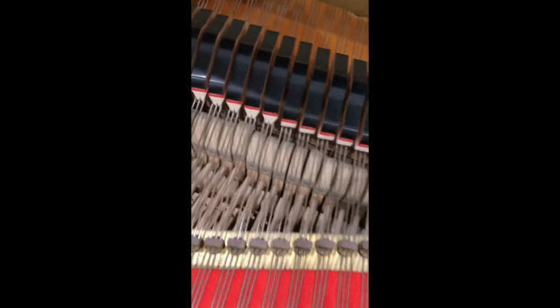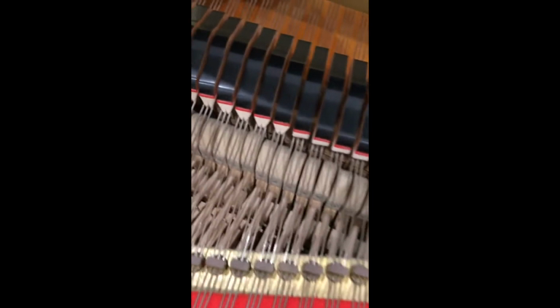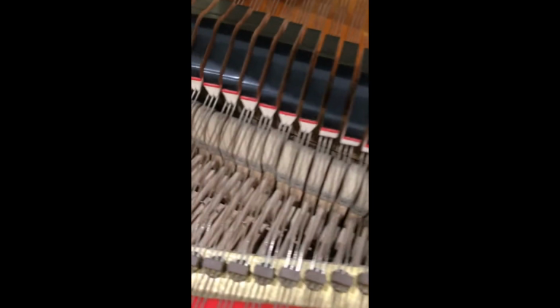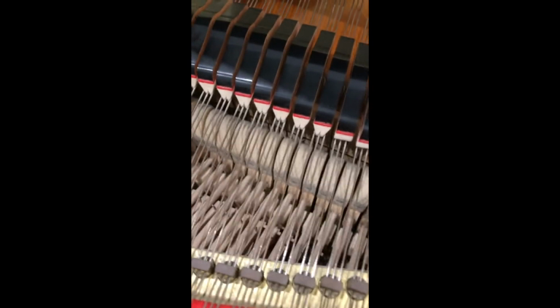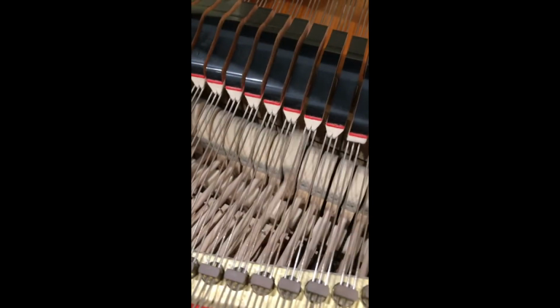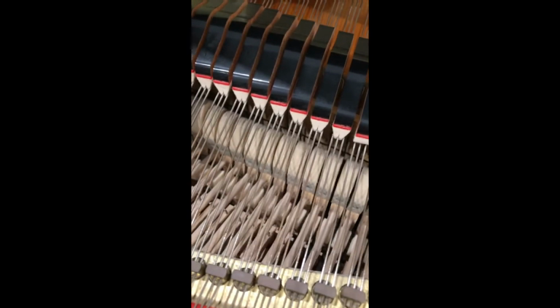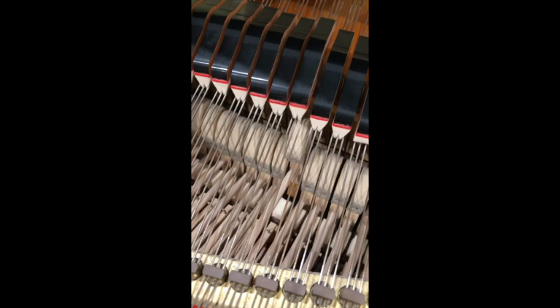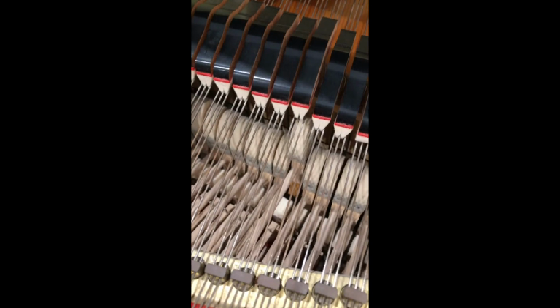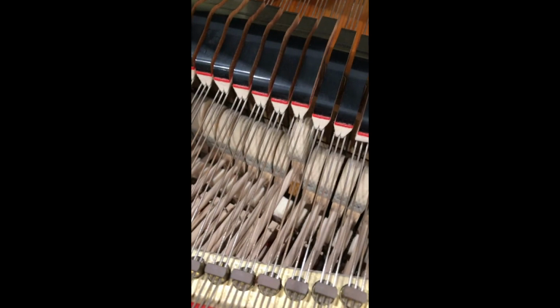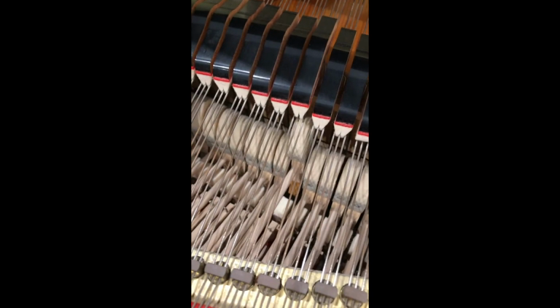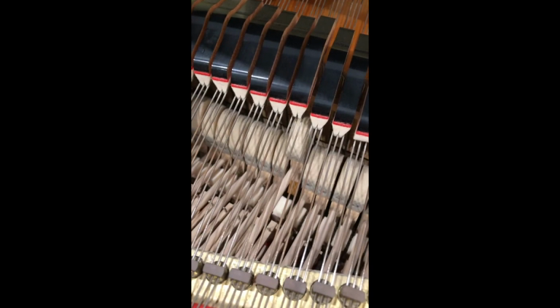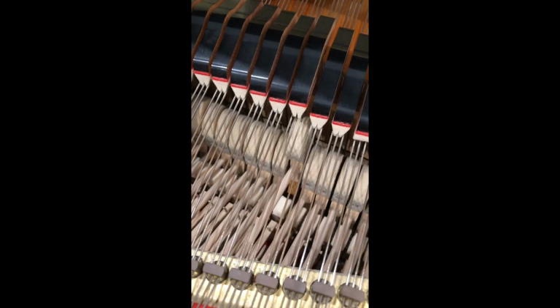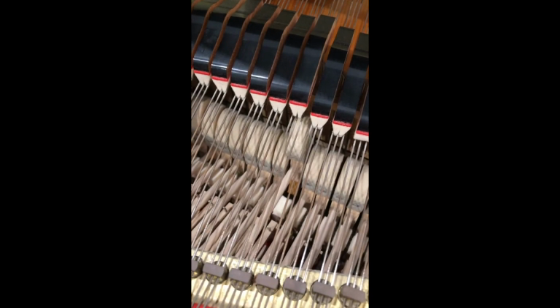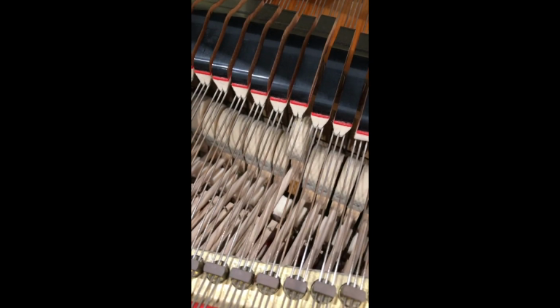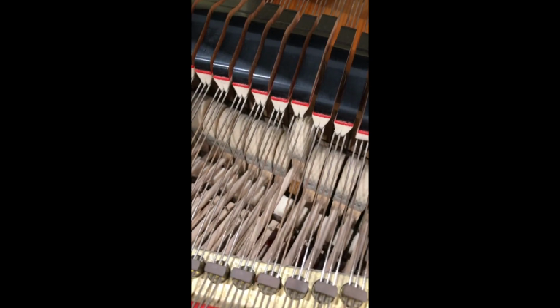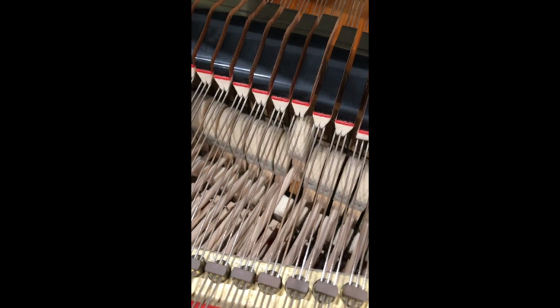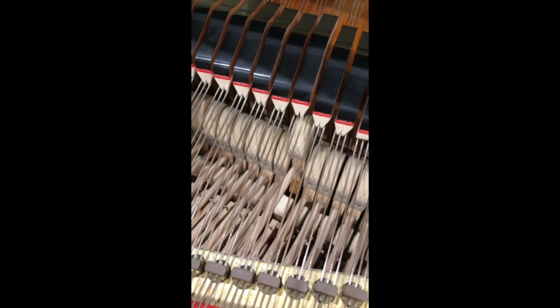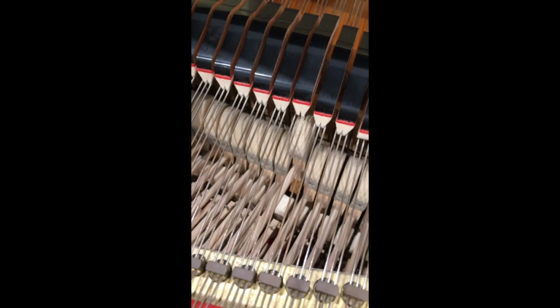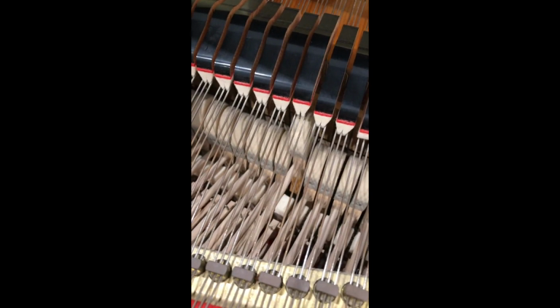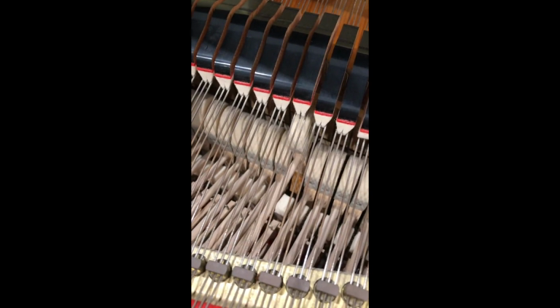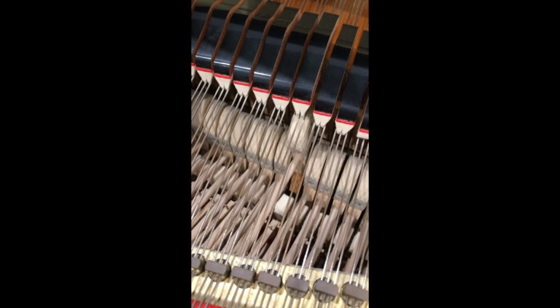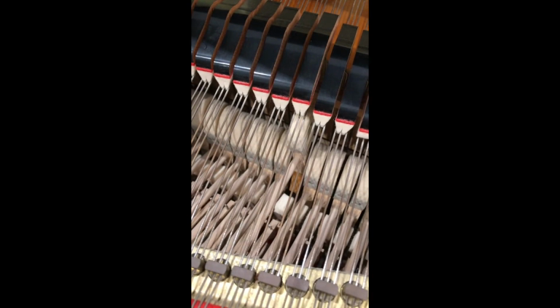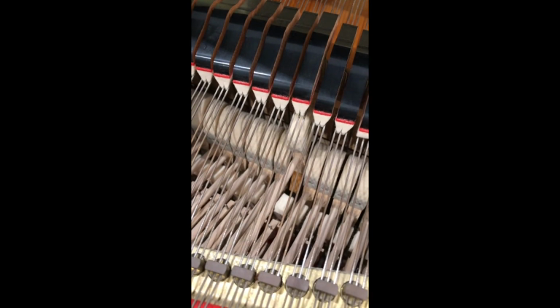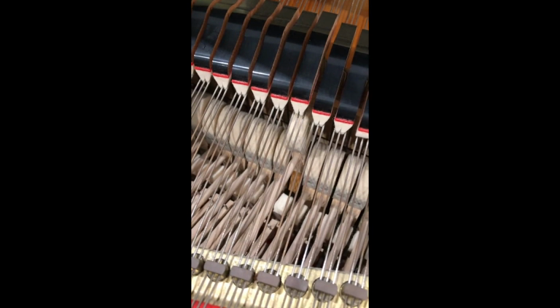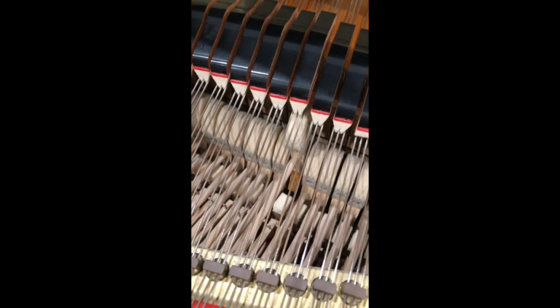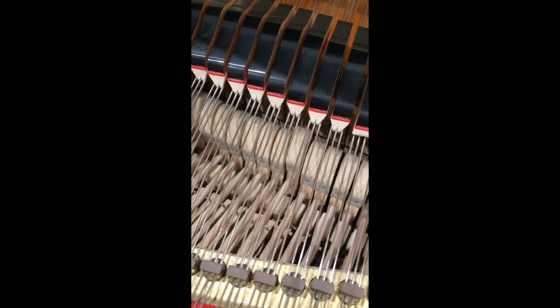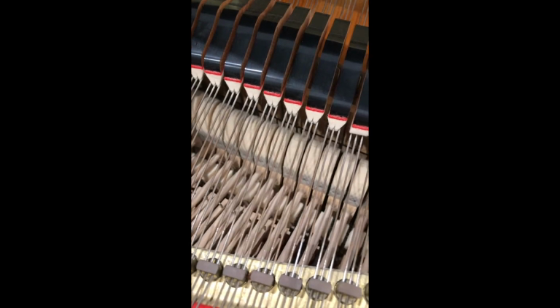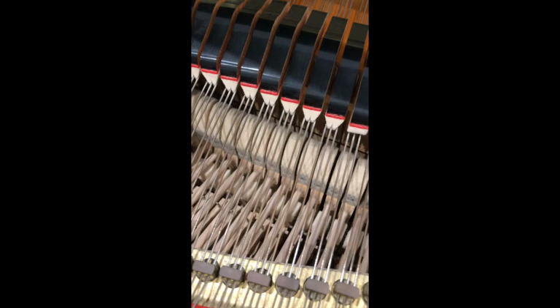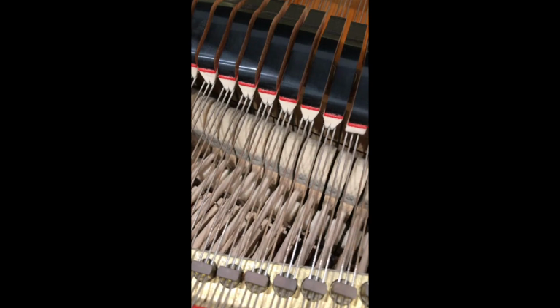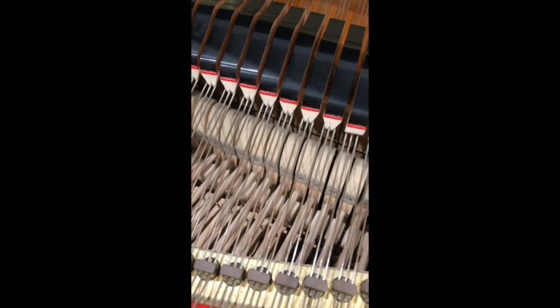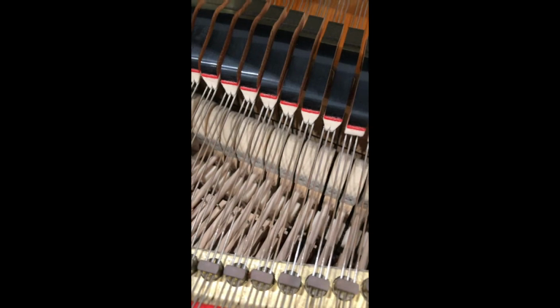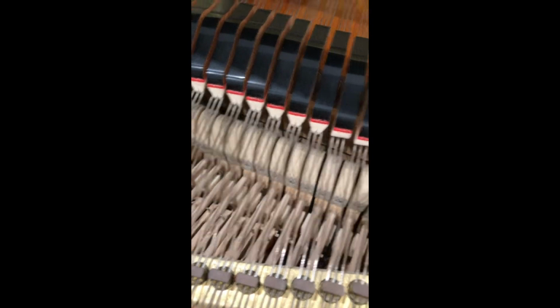The springs are in great condition. If you watch the hammer it should just rise up — and there we go. So the springs are in great condition.